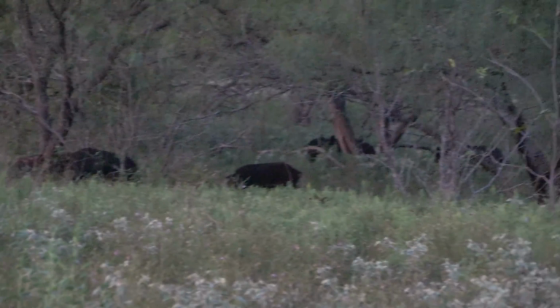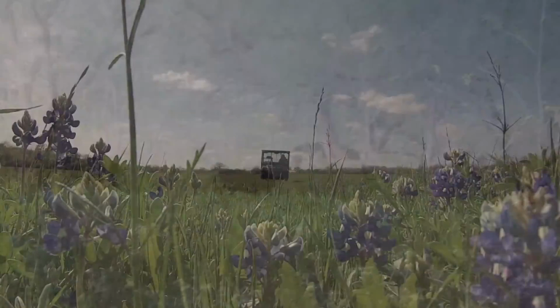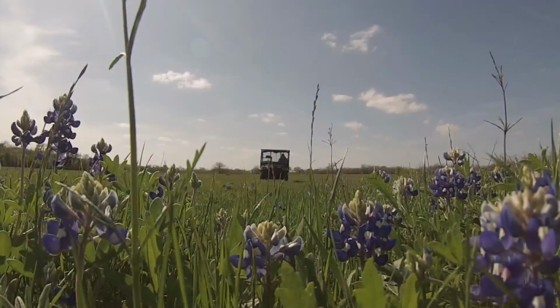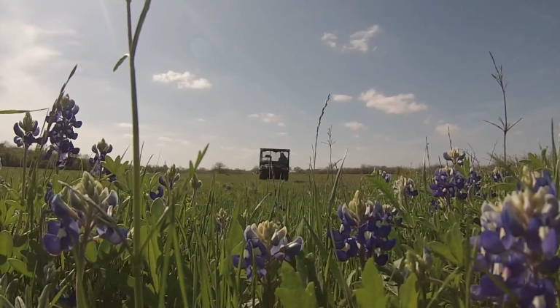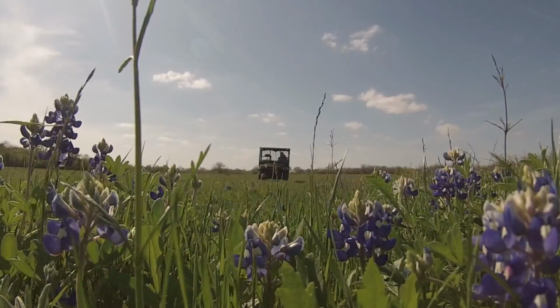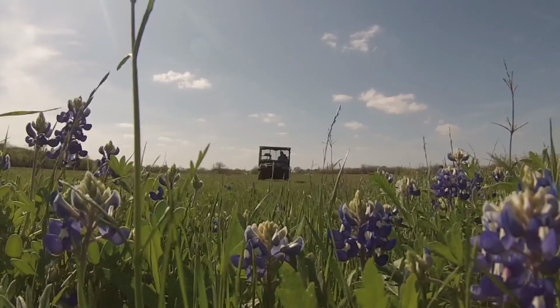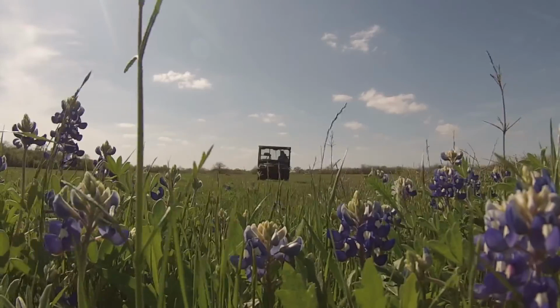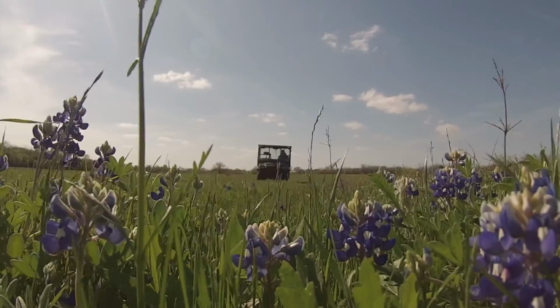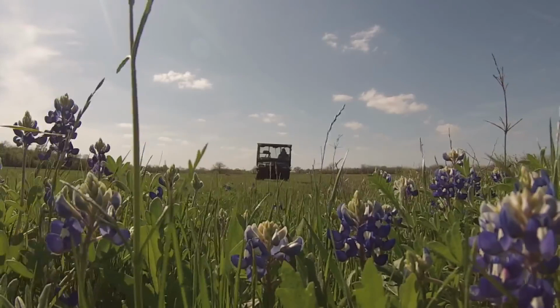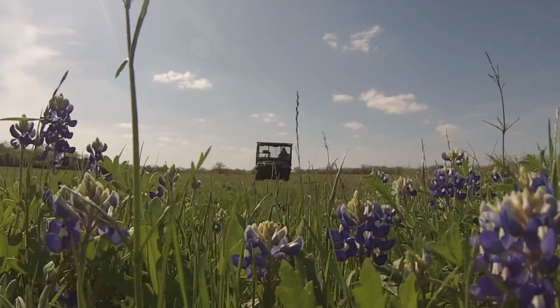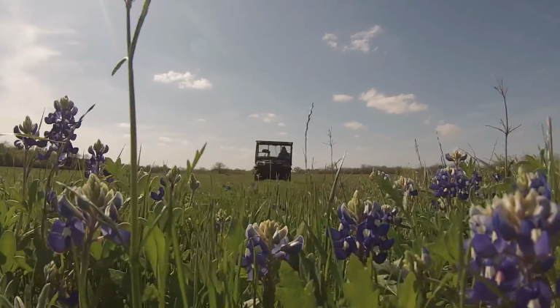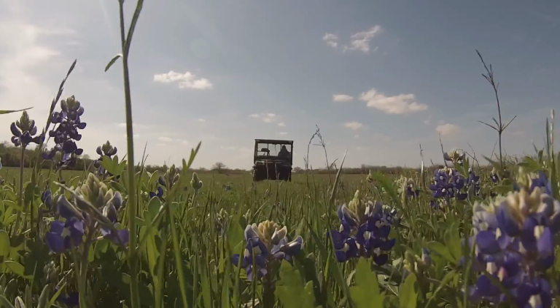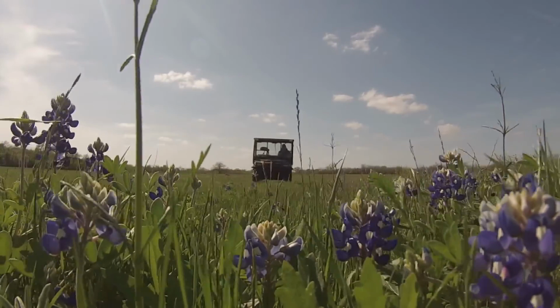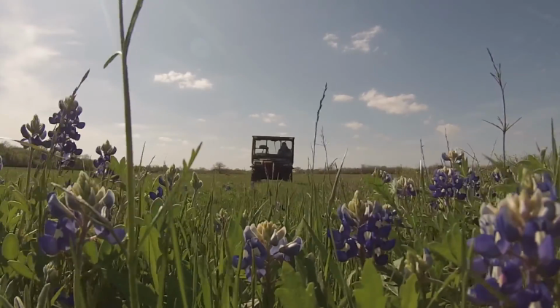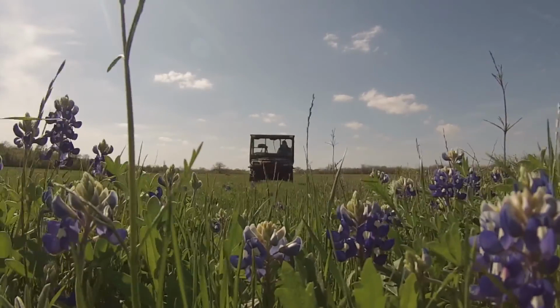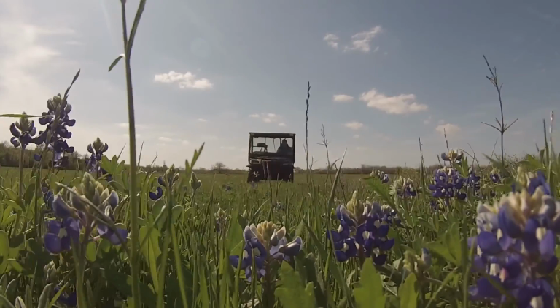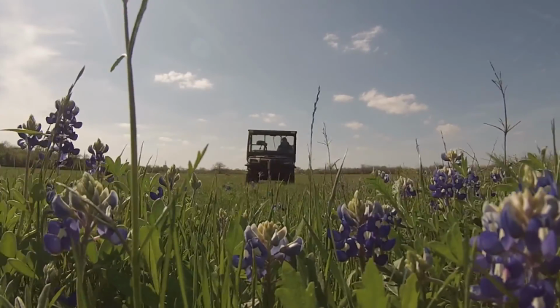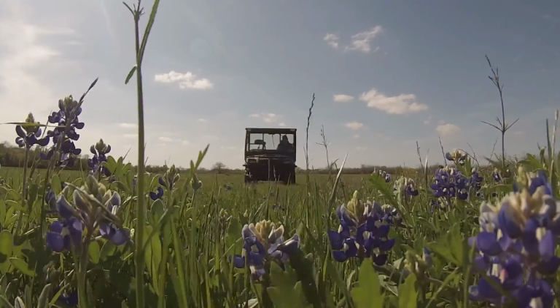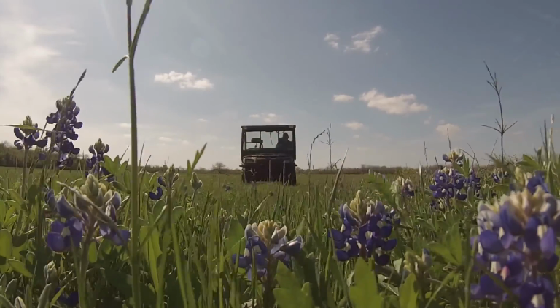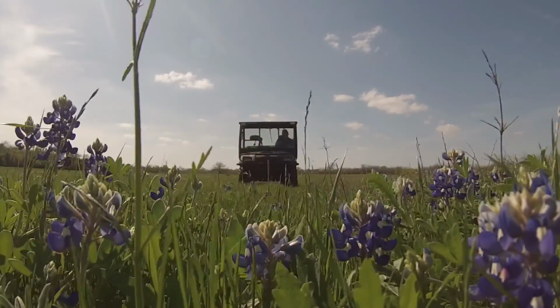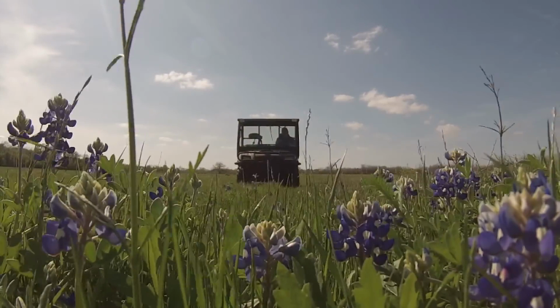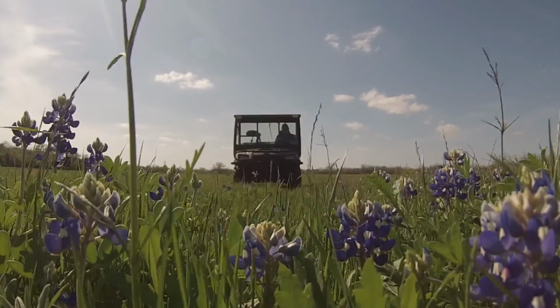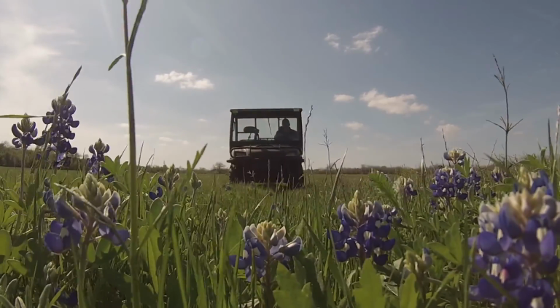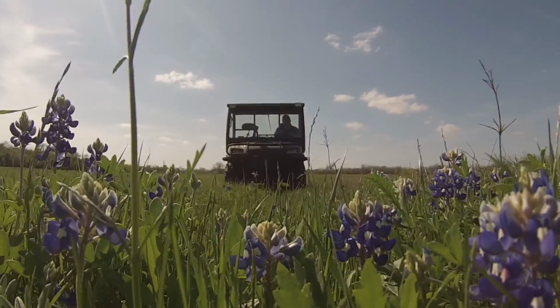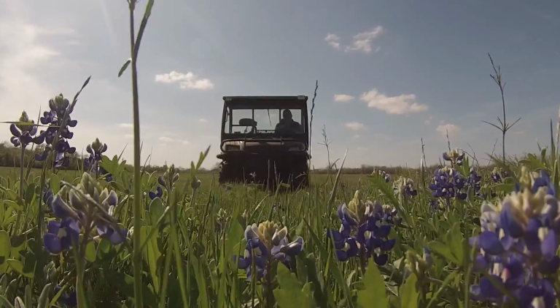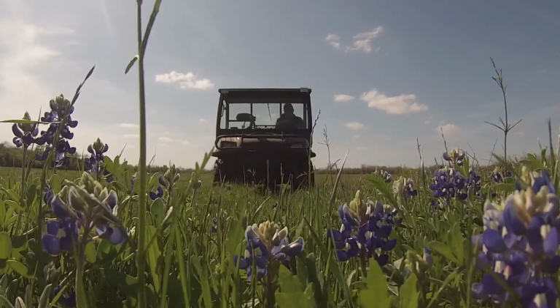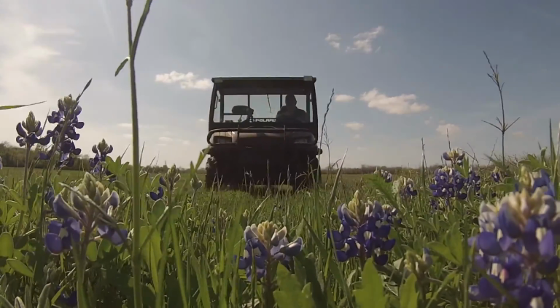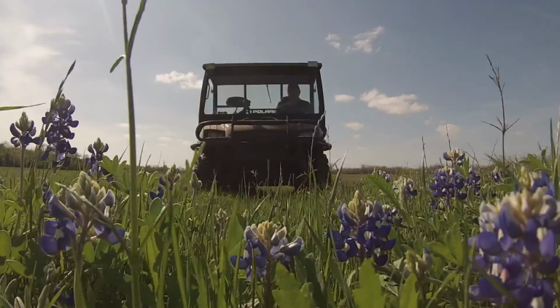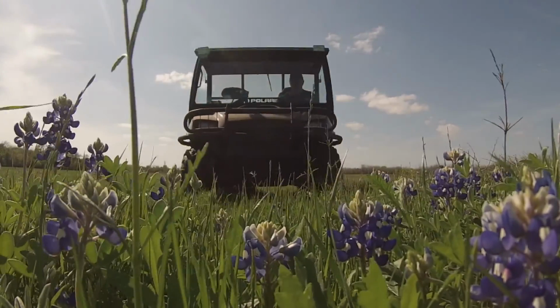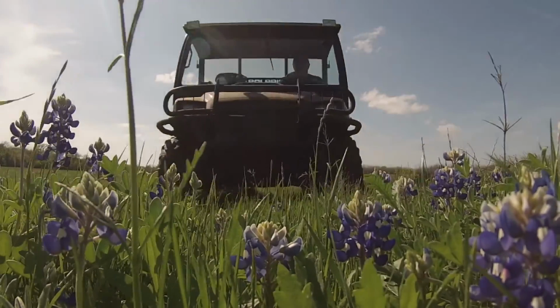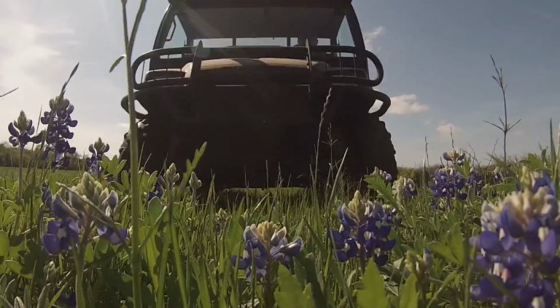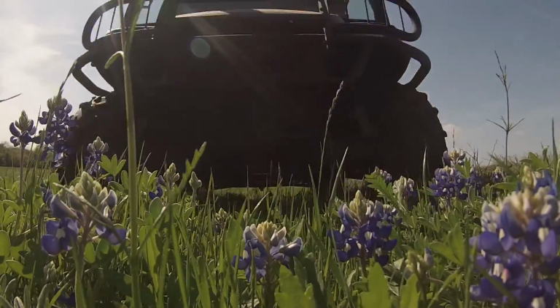This time of year, Texas is in full display of its state flower, the bluebonnet.